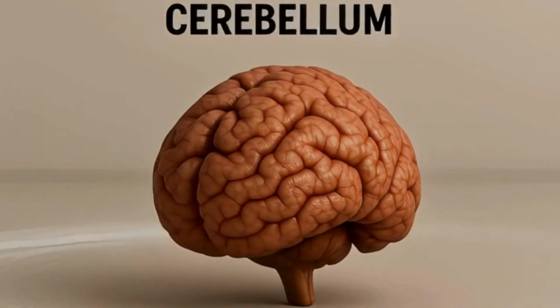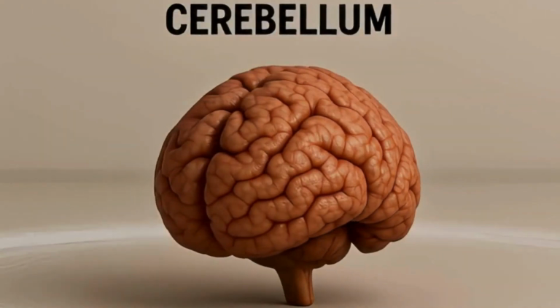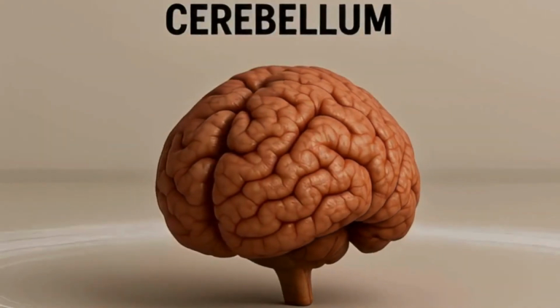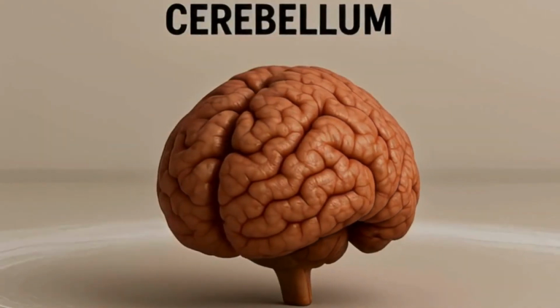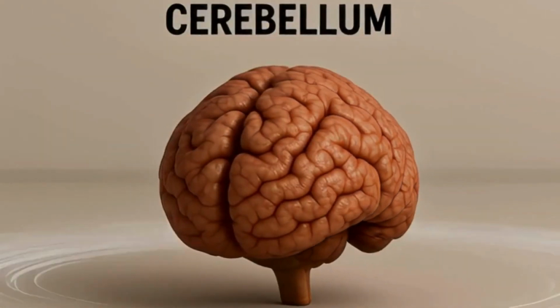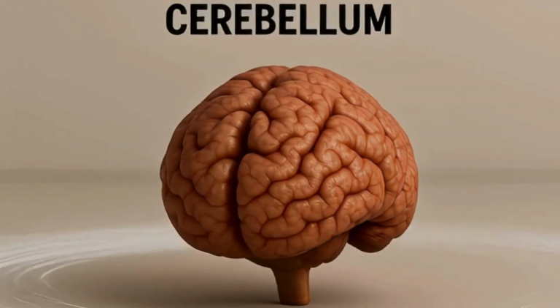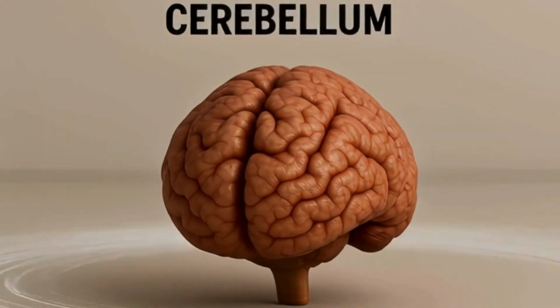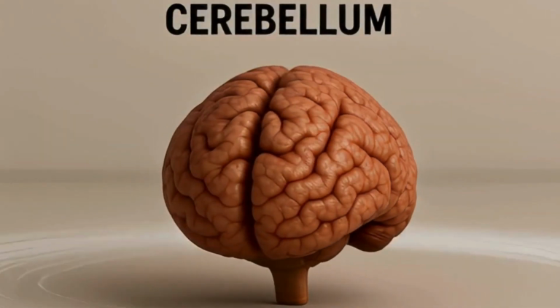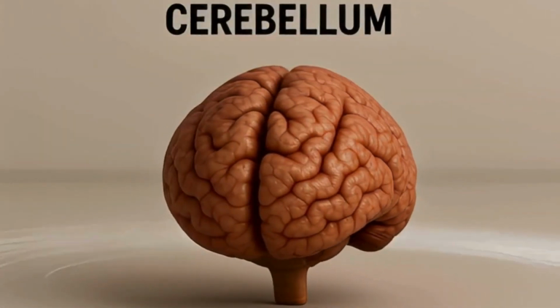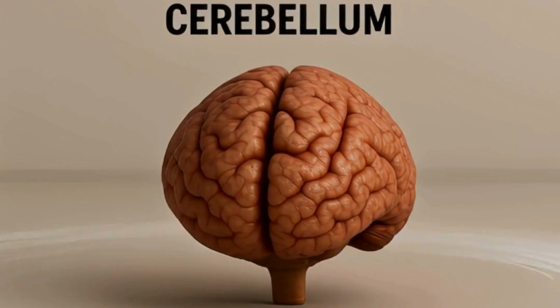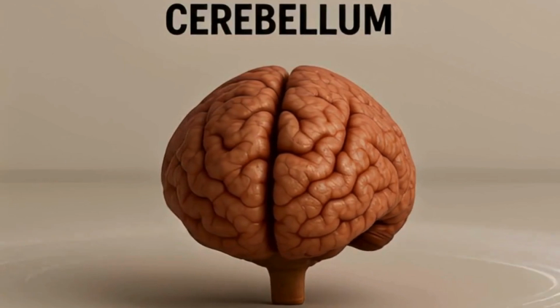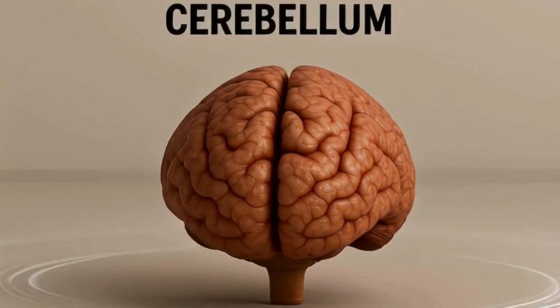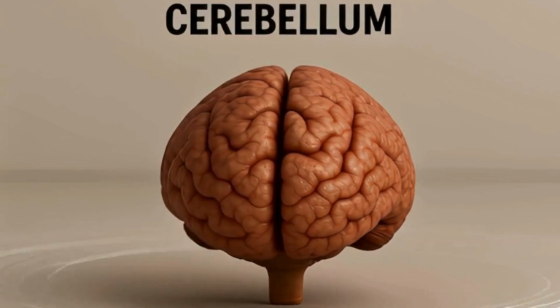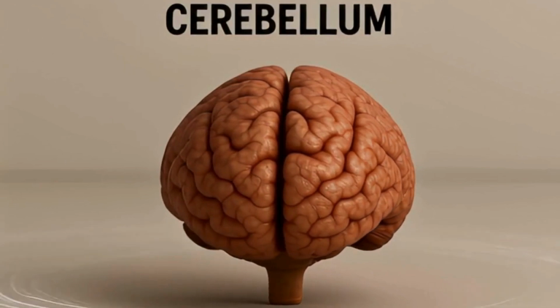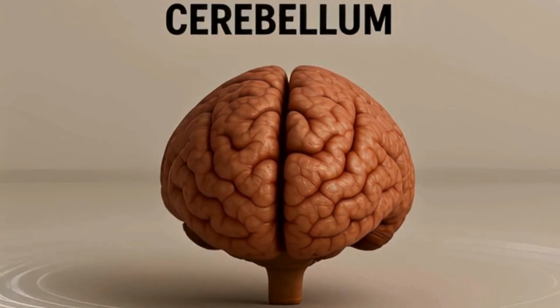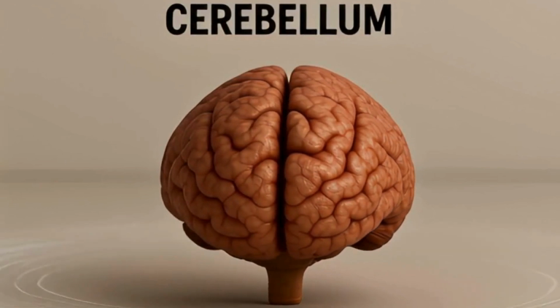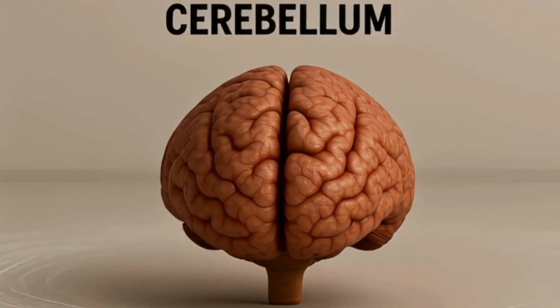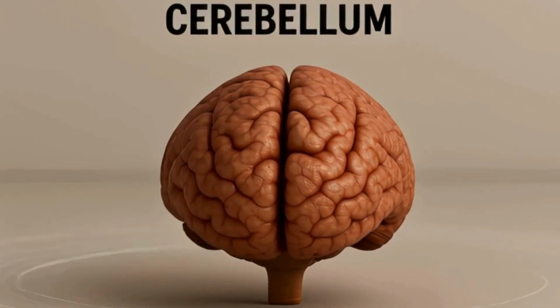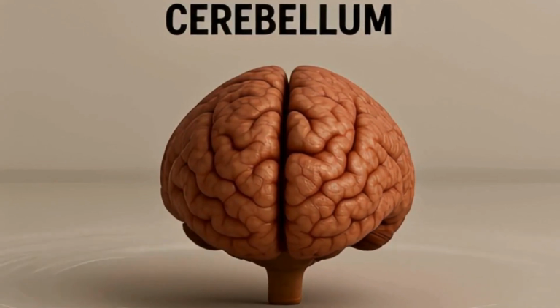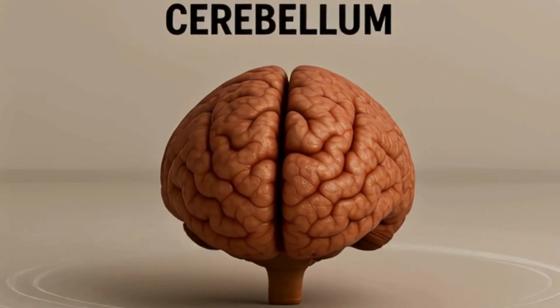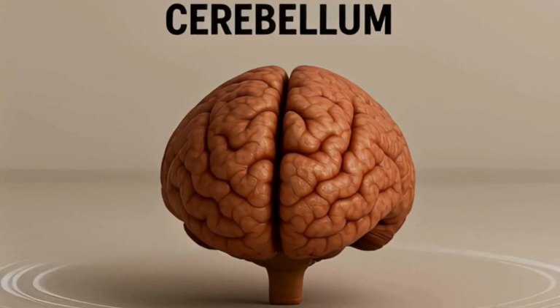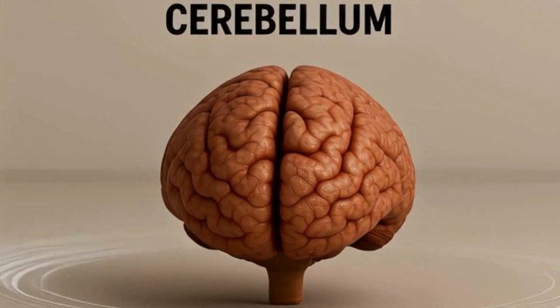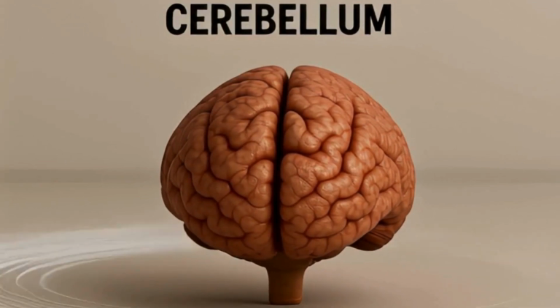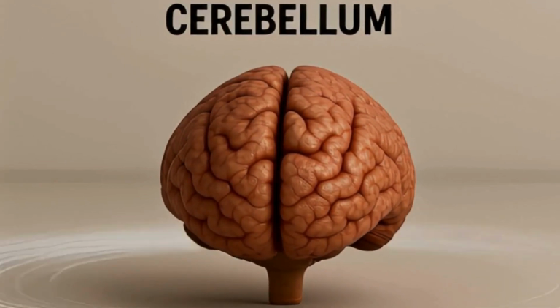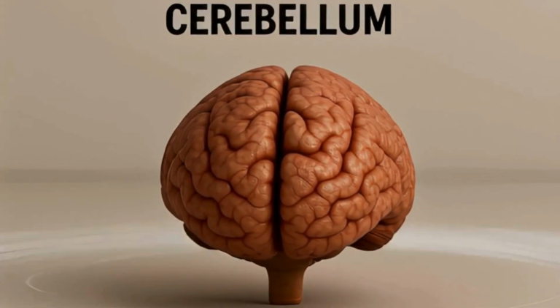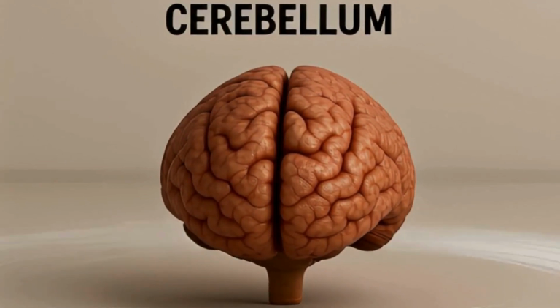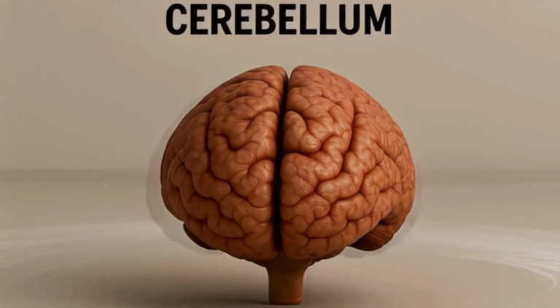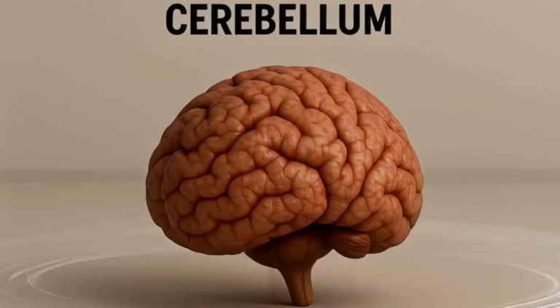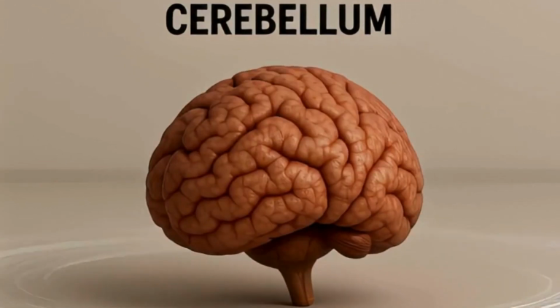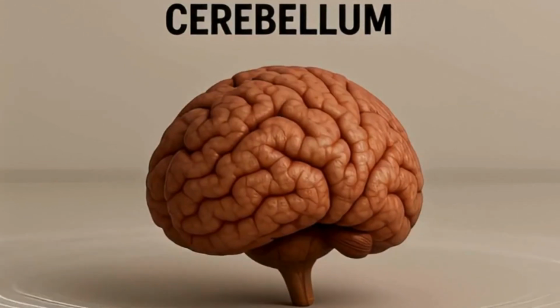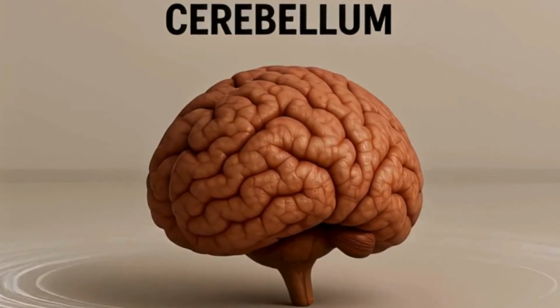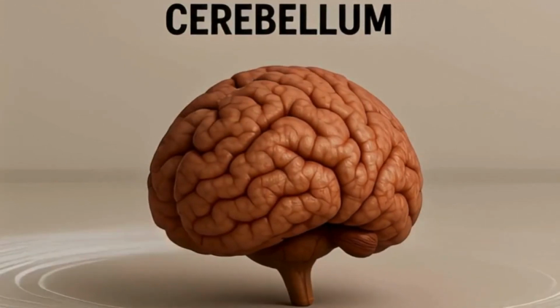The cerebellum, located at the back, keeps your balance and coordinates every move you make.